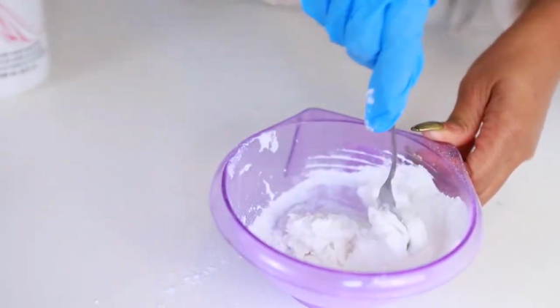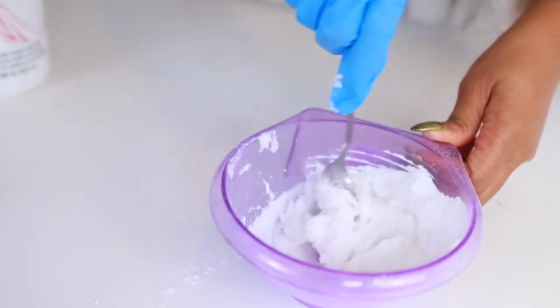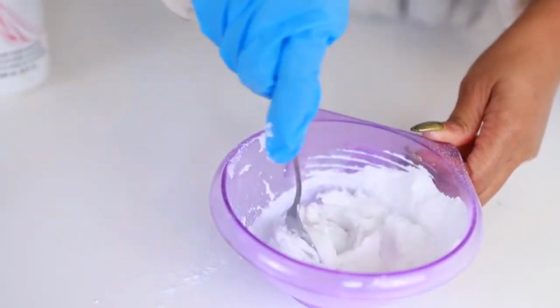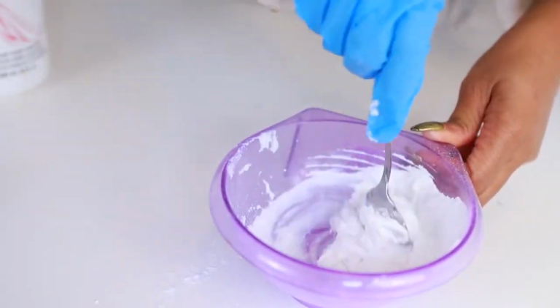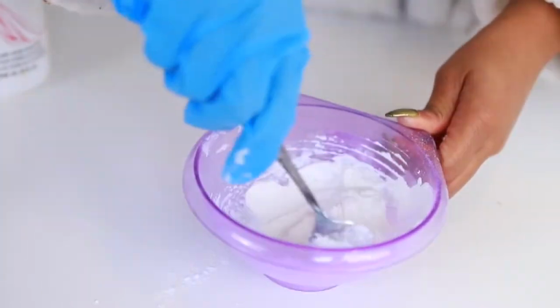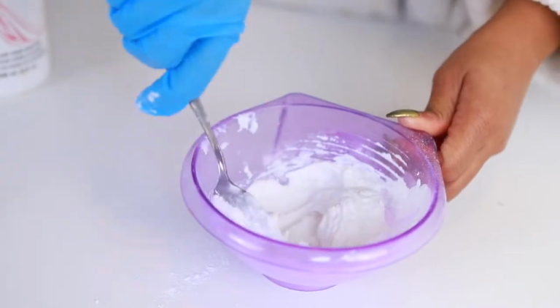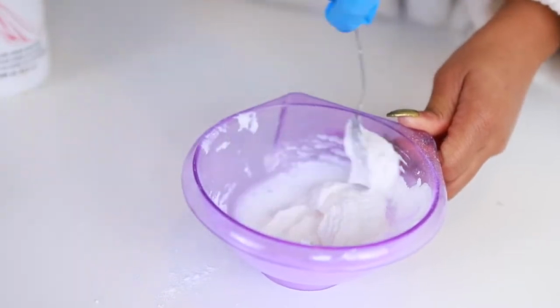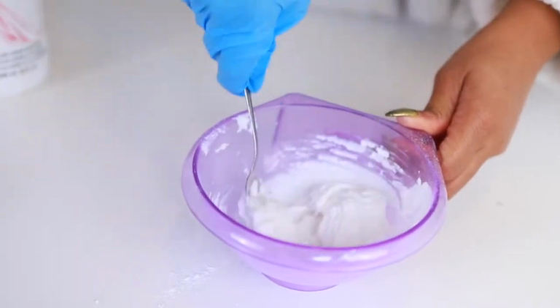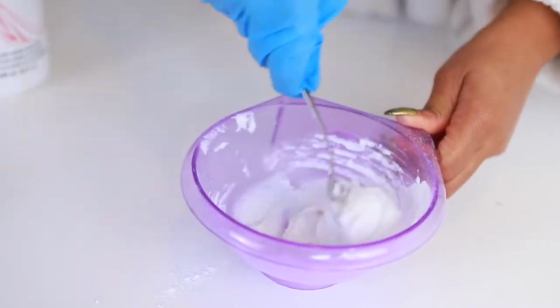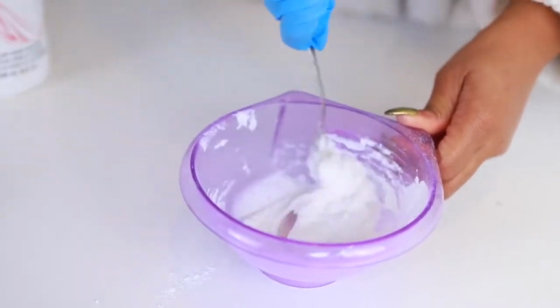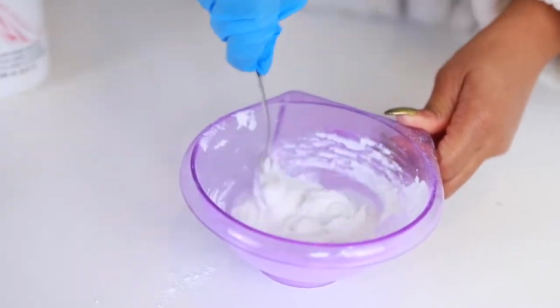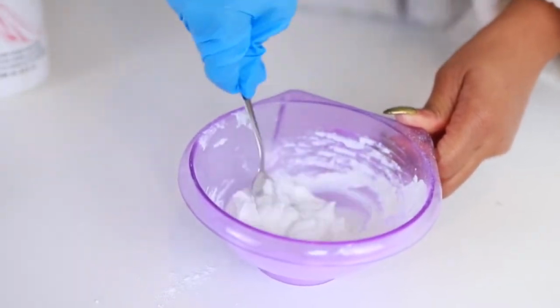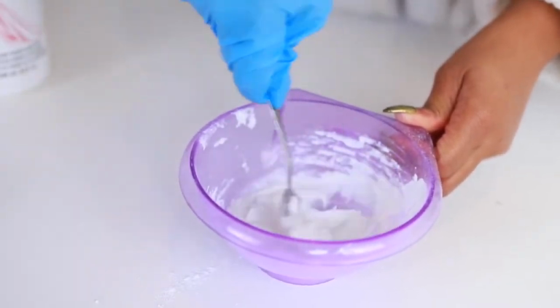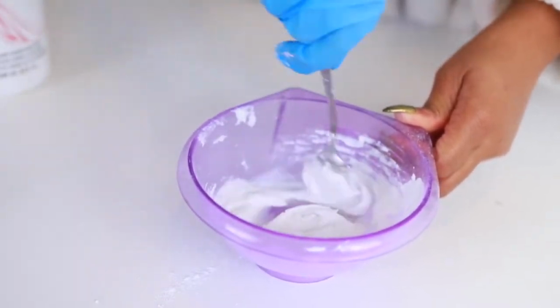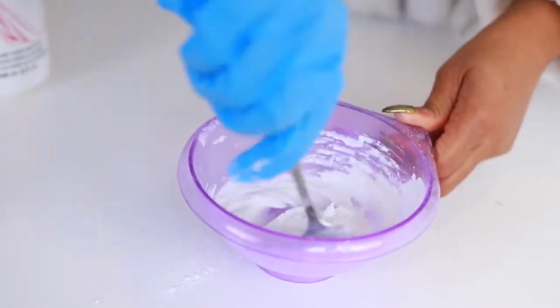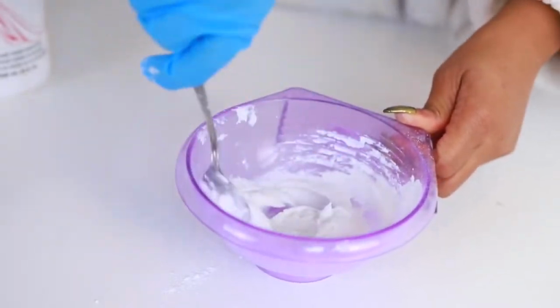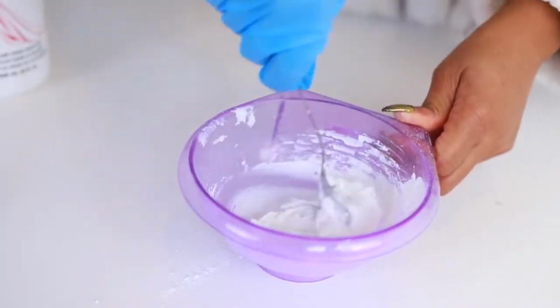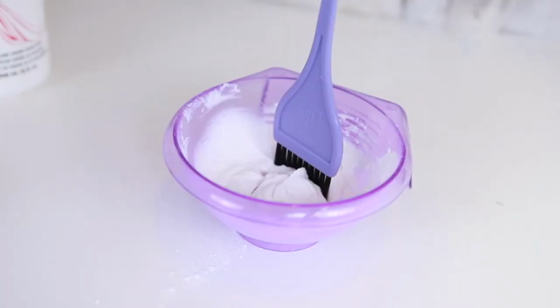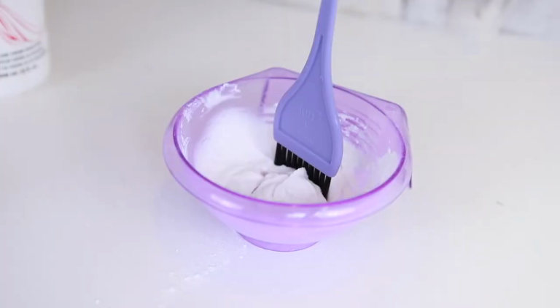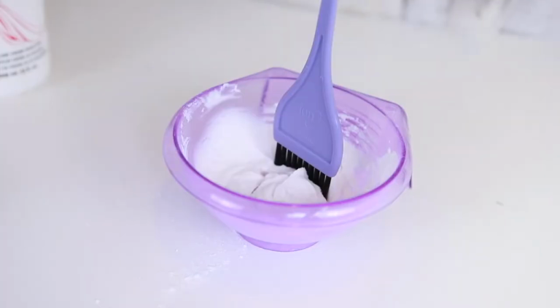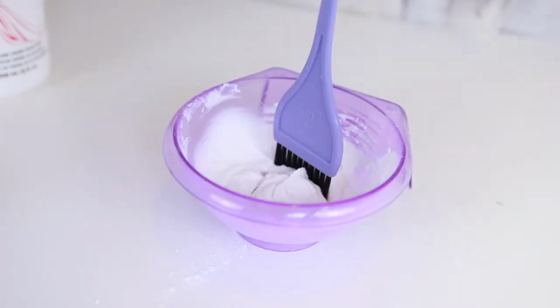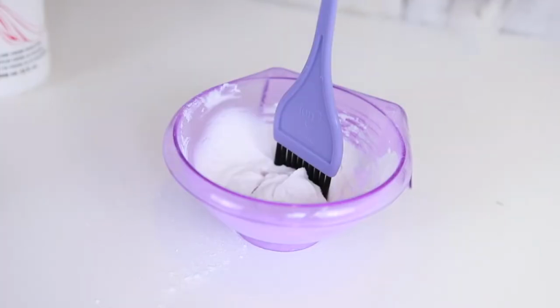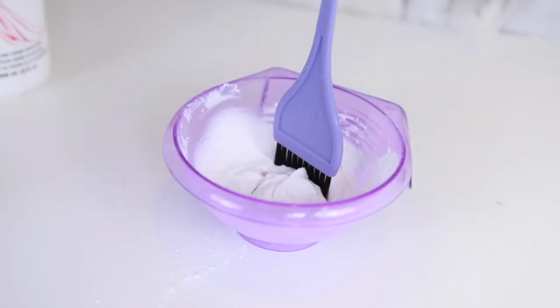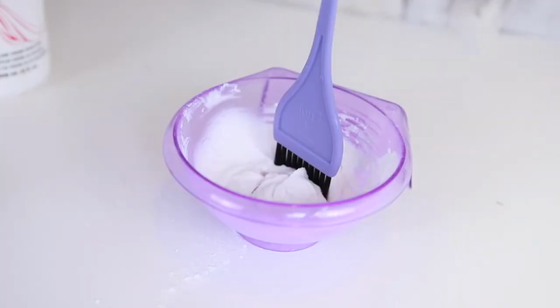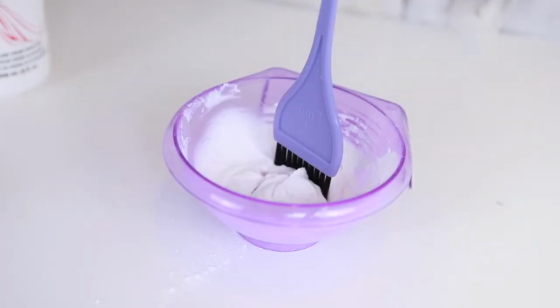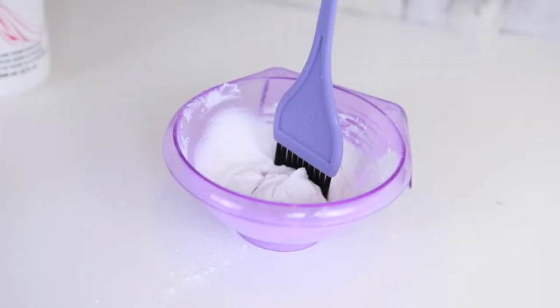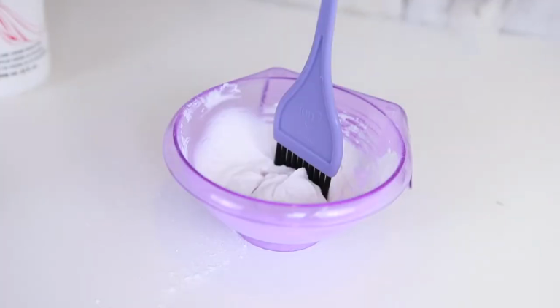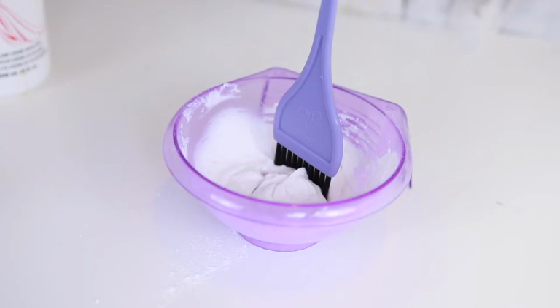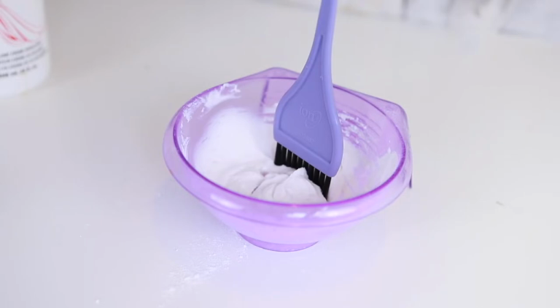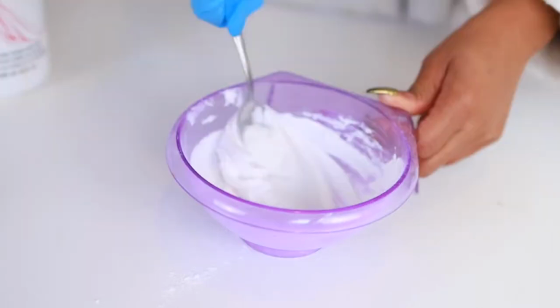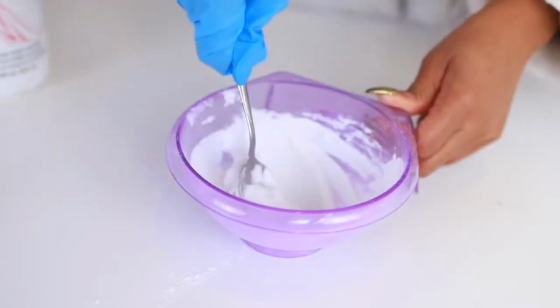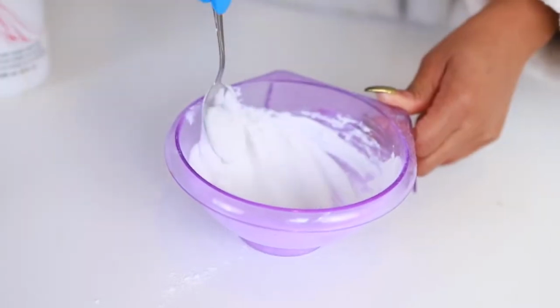I learned this from watching Tira Monet's channel — she puts the brush in it and if the brush is standing, that means it is thick enough to use.